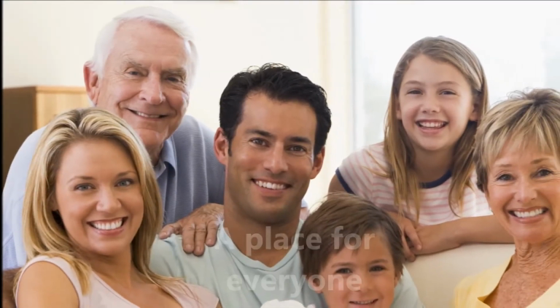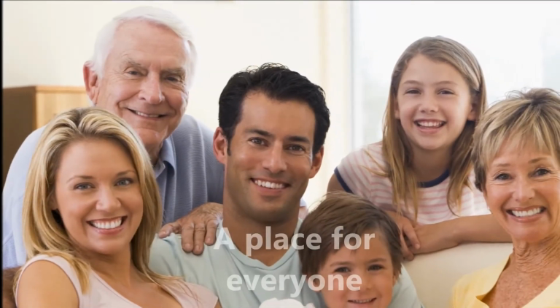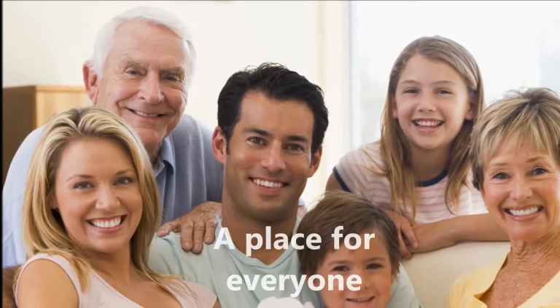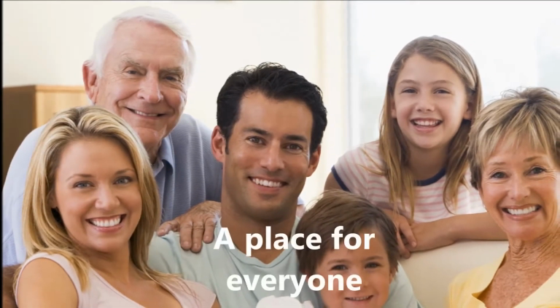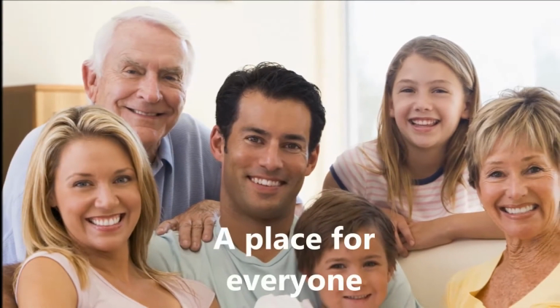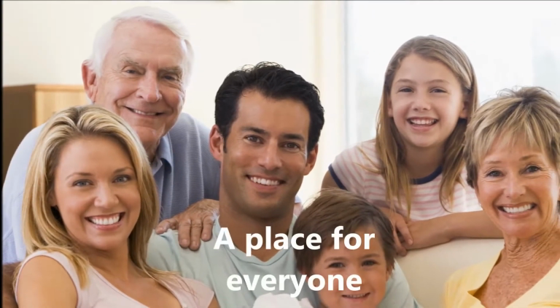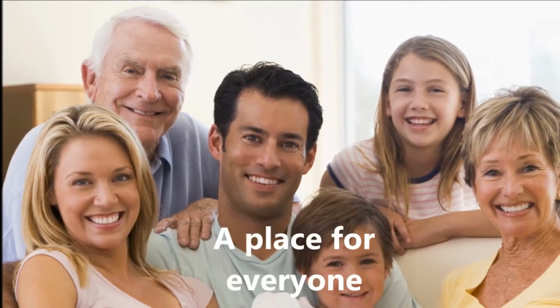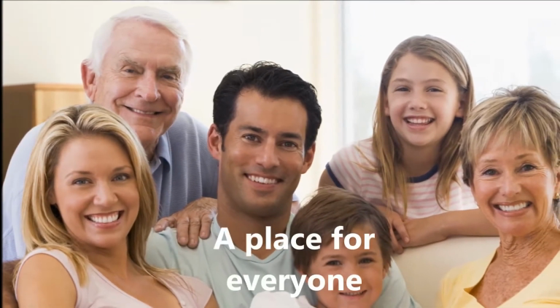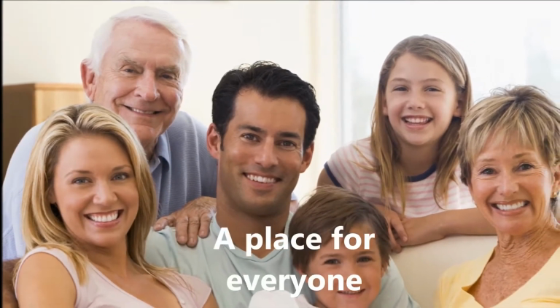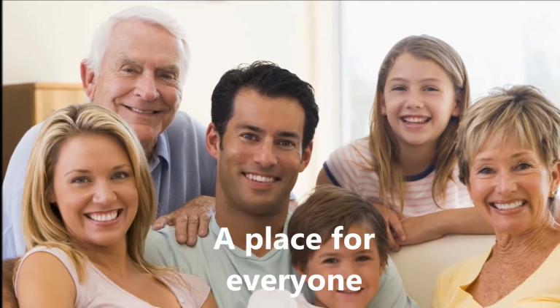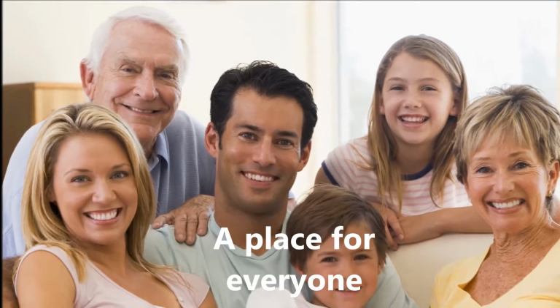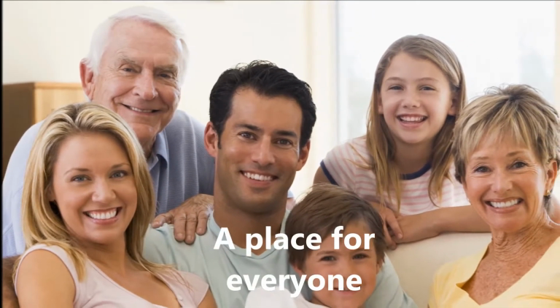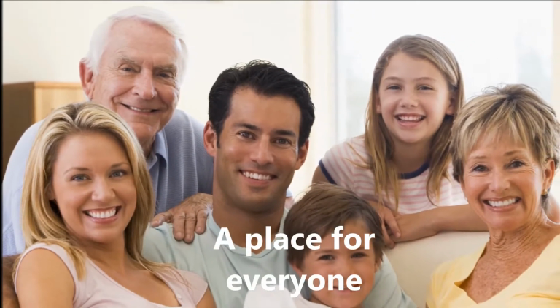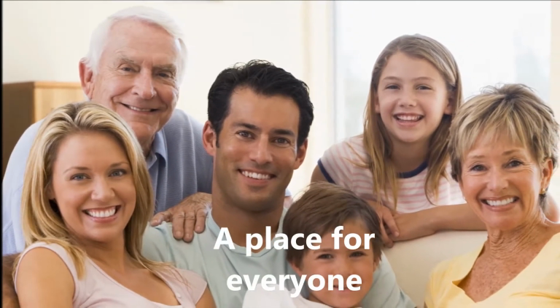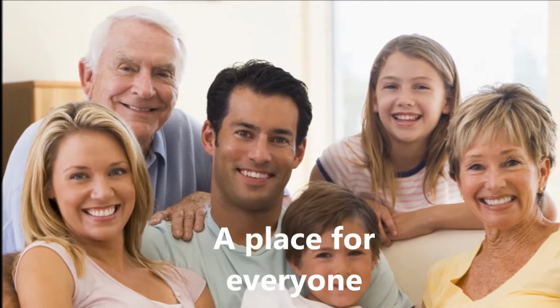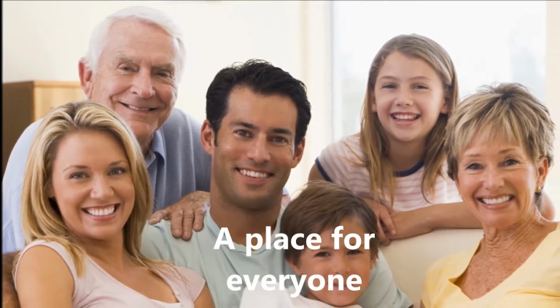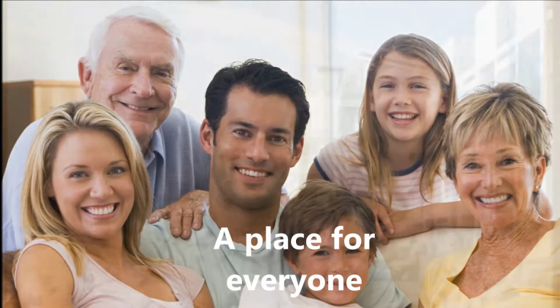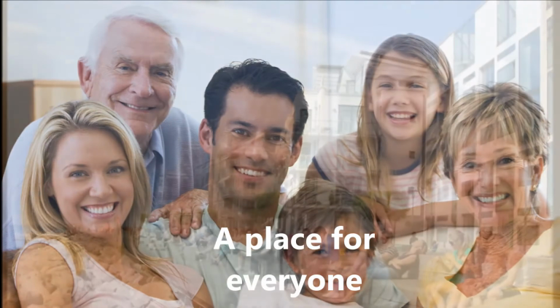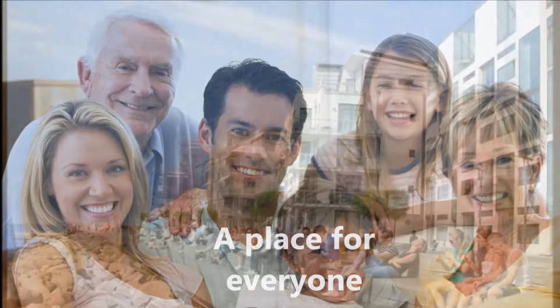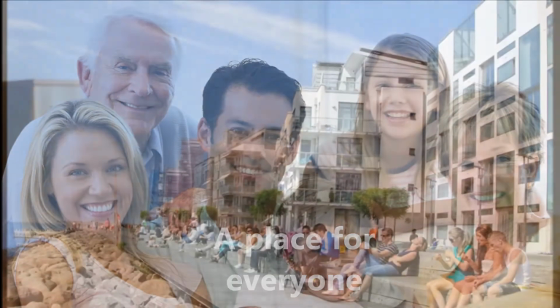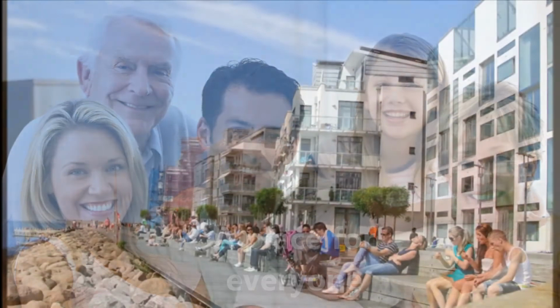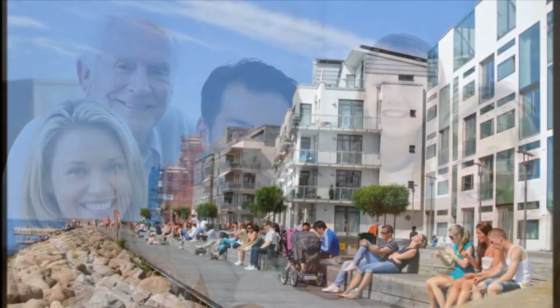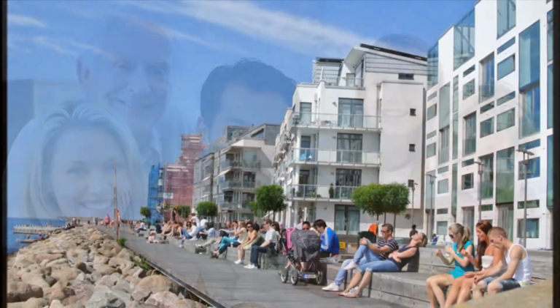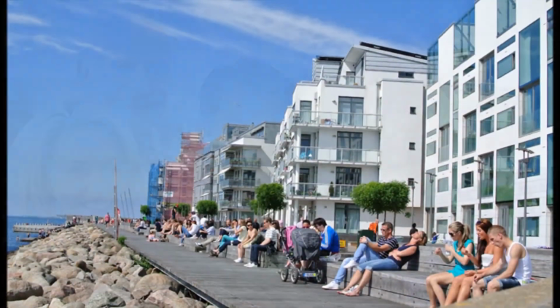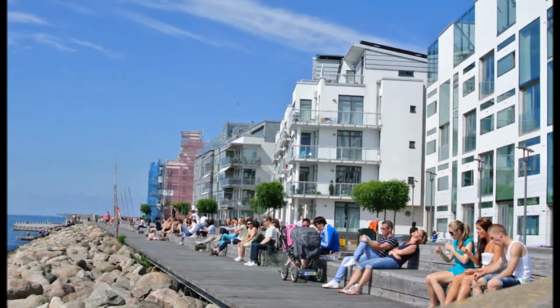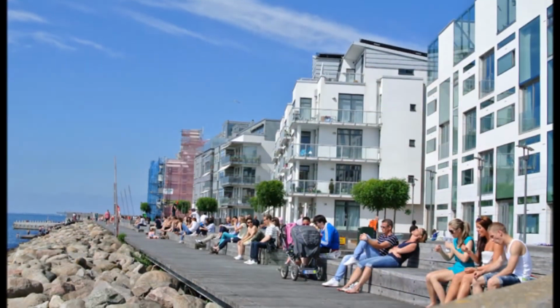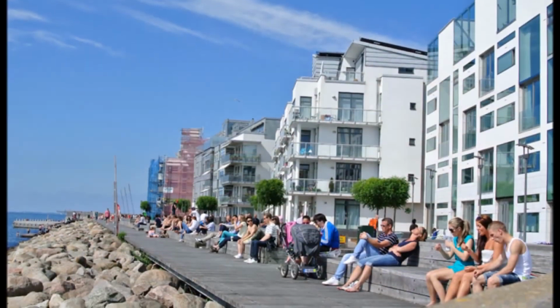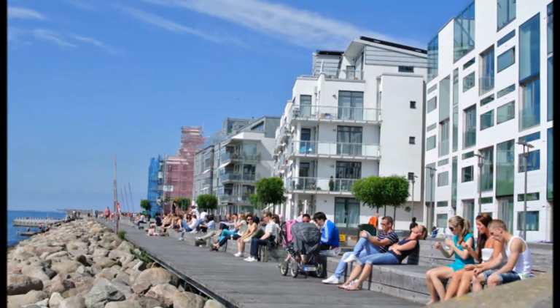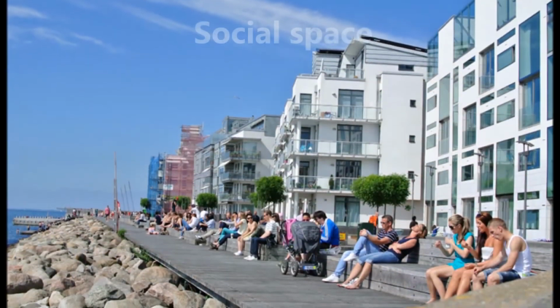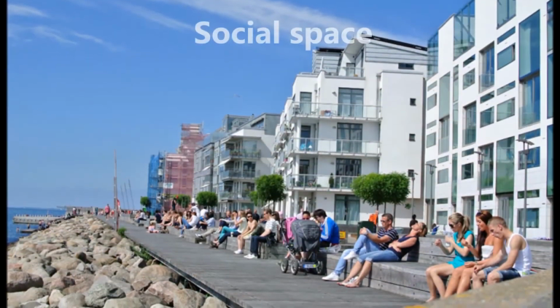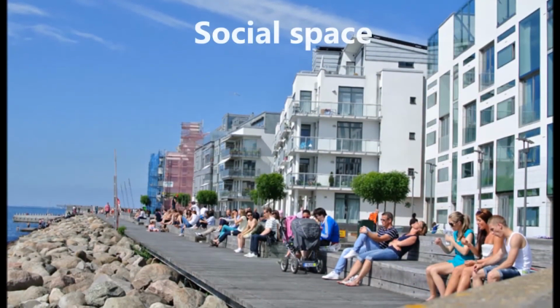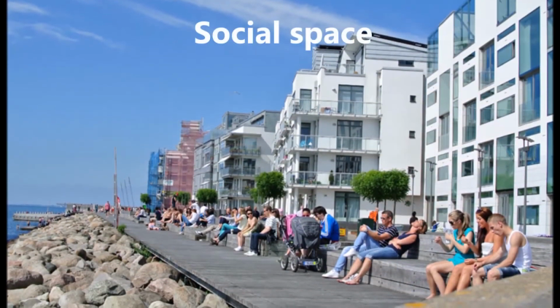The buildings must also be user-friendly for everyone and with open spaces for social activities.